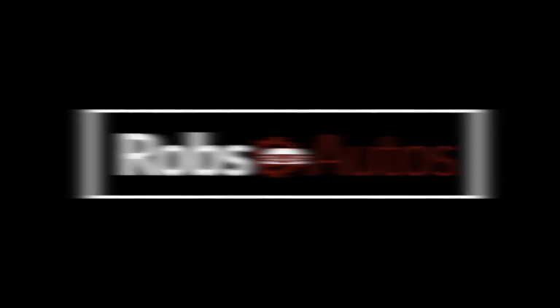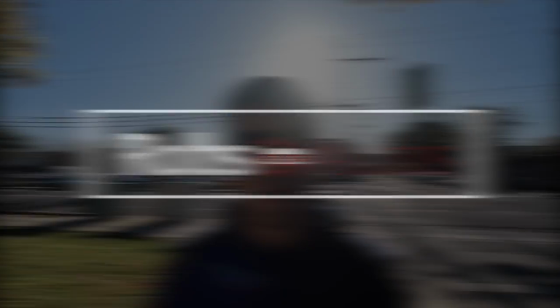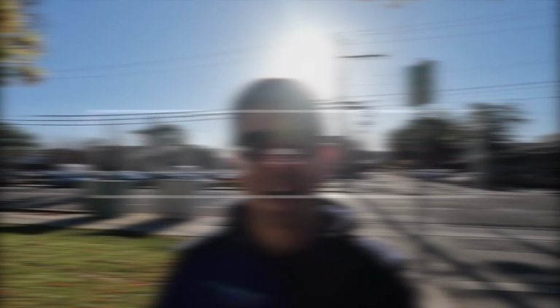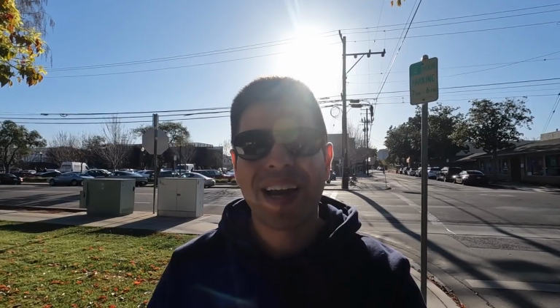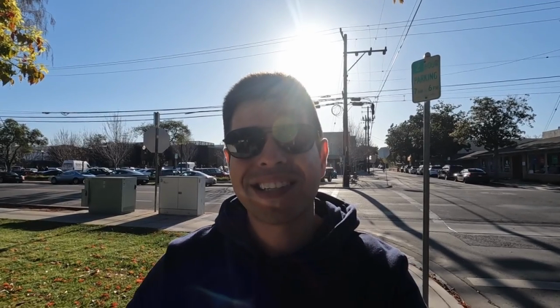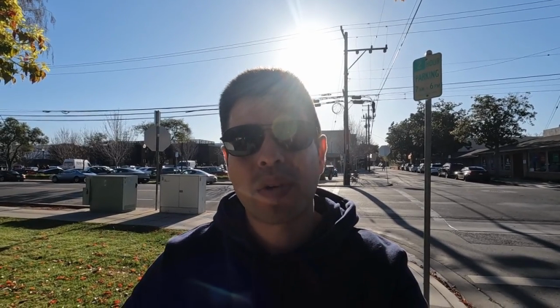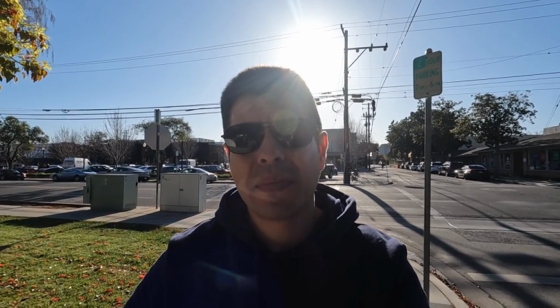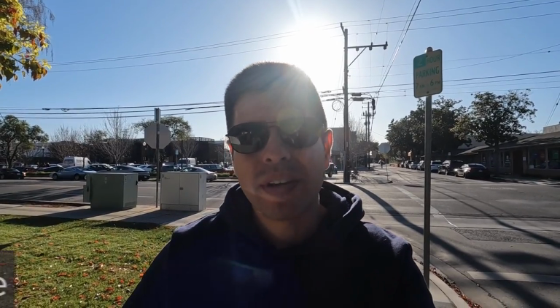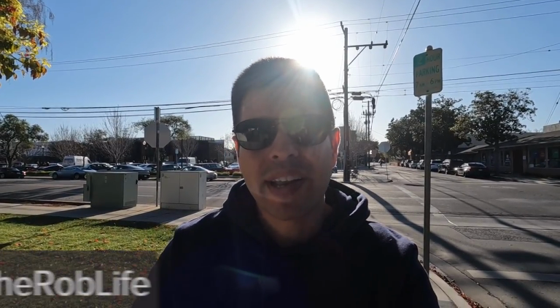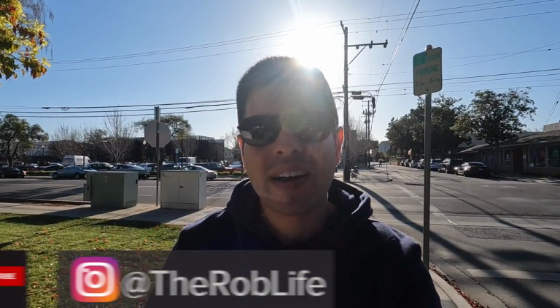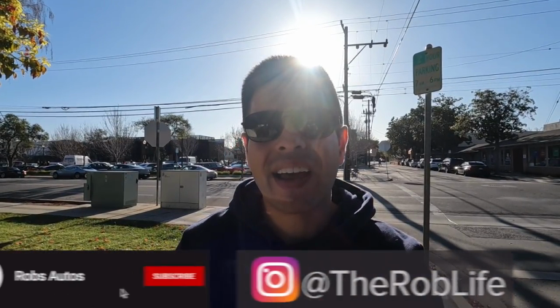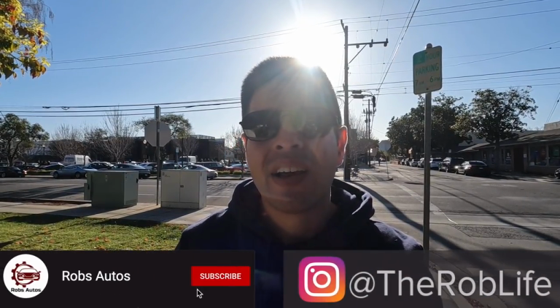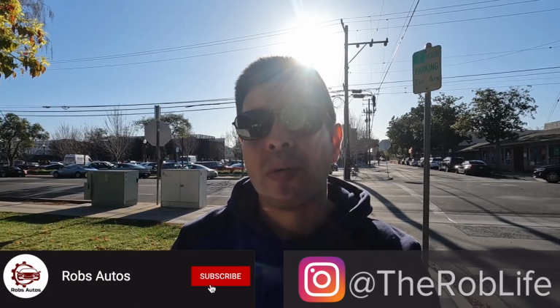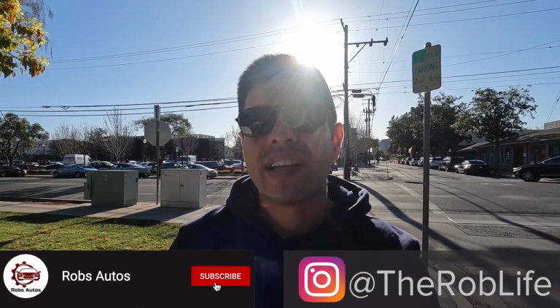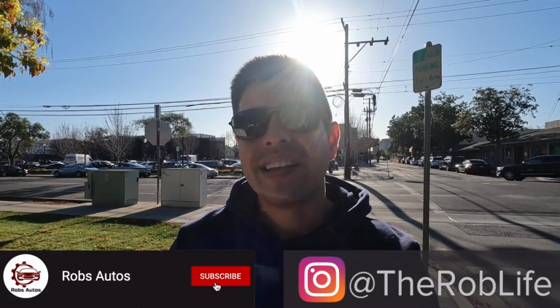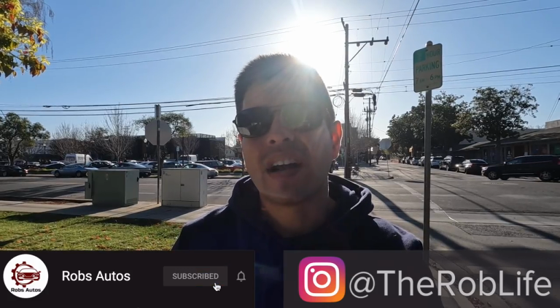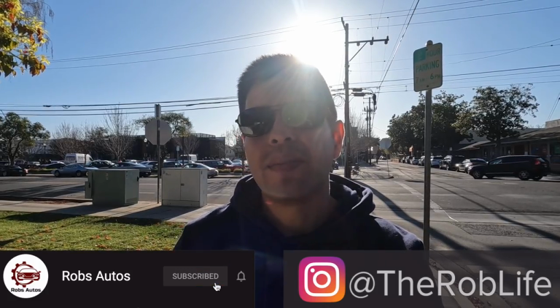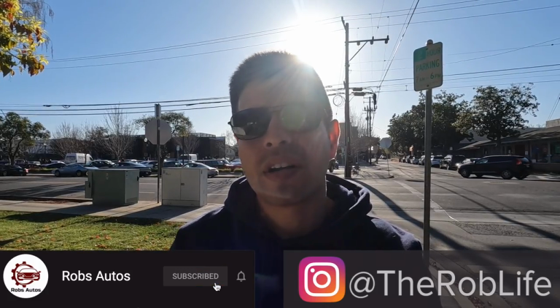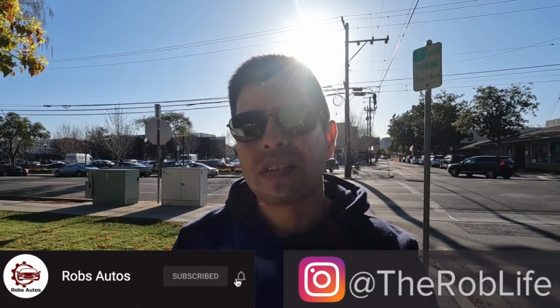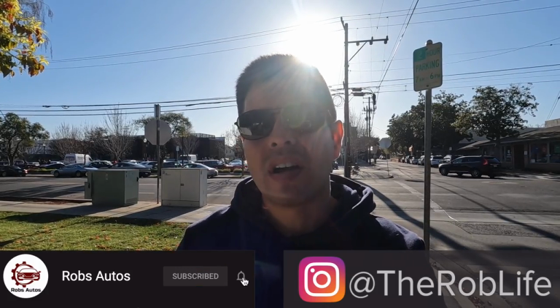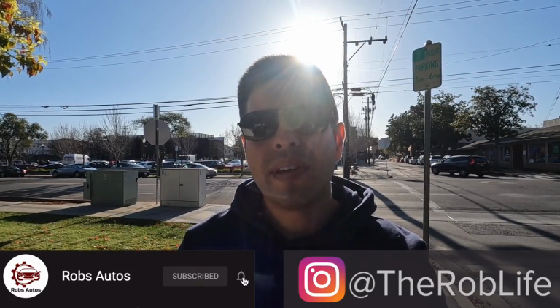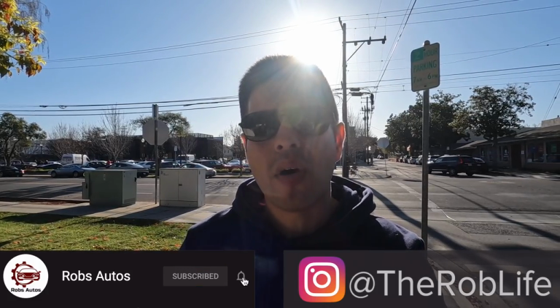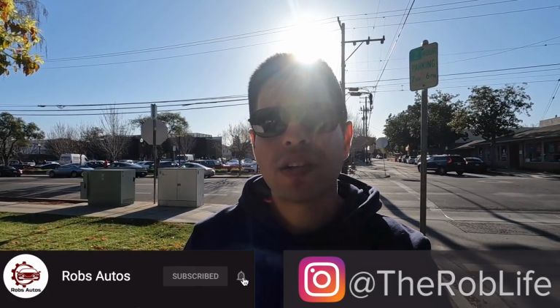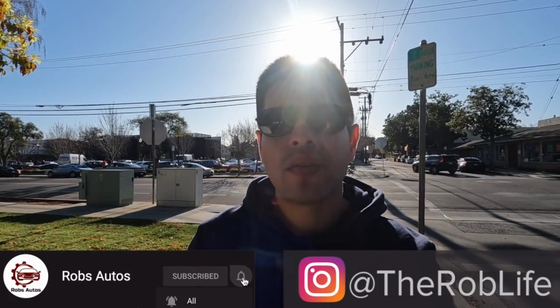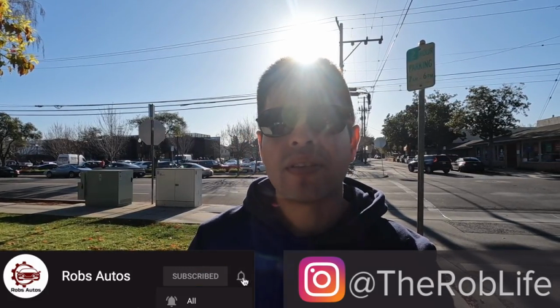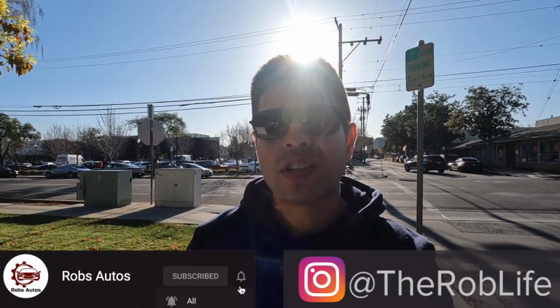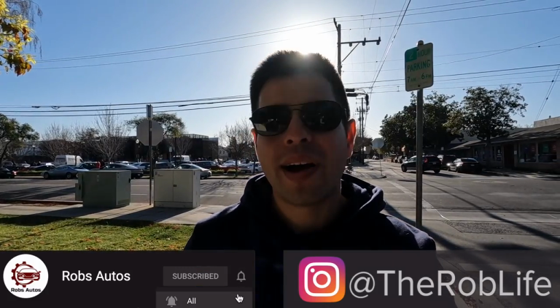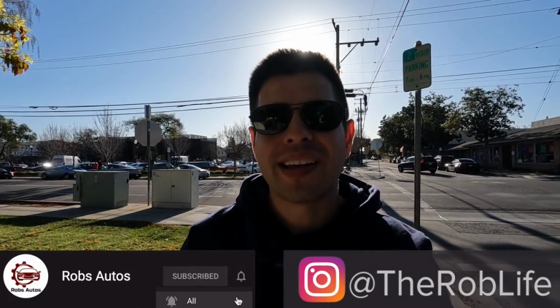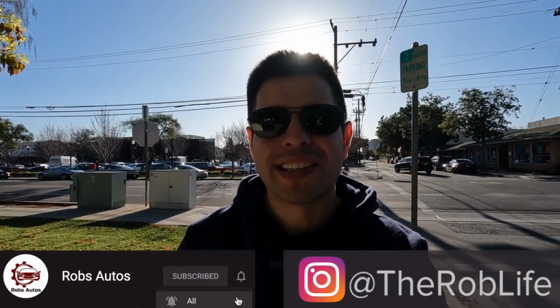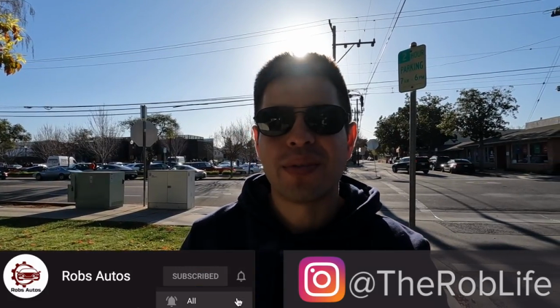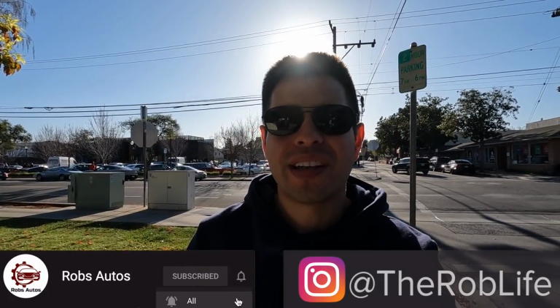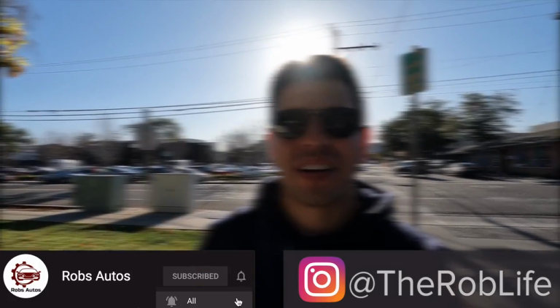Hey, what is up you guys, this is Rob. We are here once again at the Coffee Bar Cars and Coffee, always a good one. Let's go ahead and see what's in there.